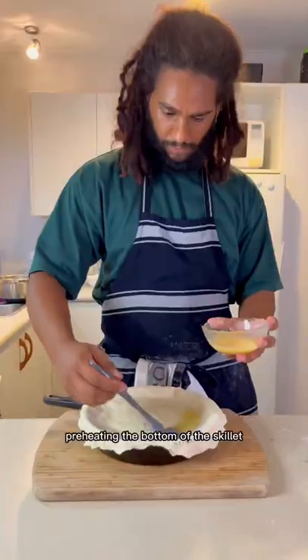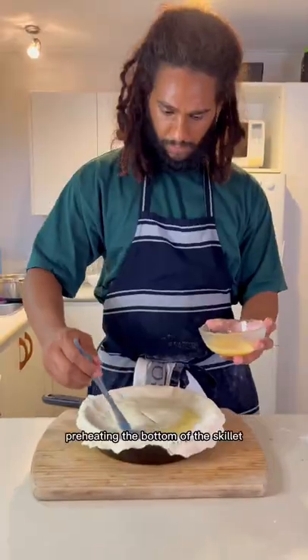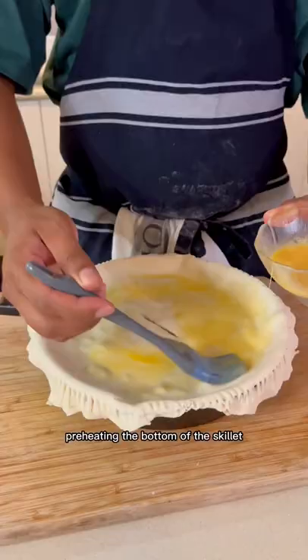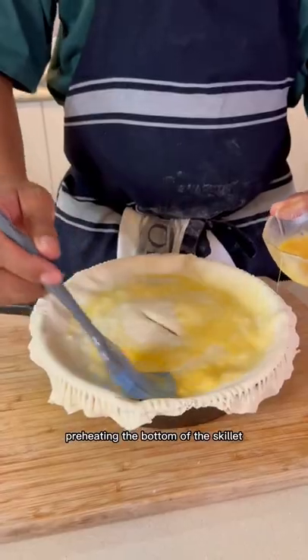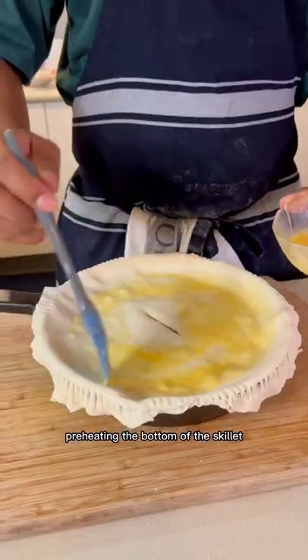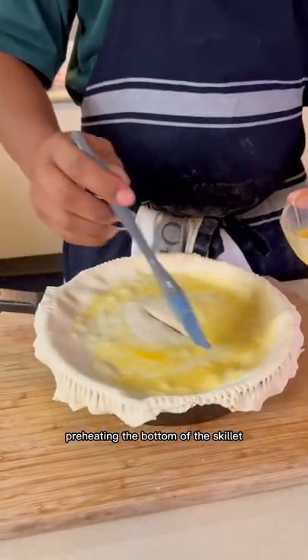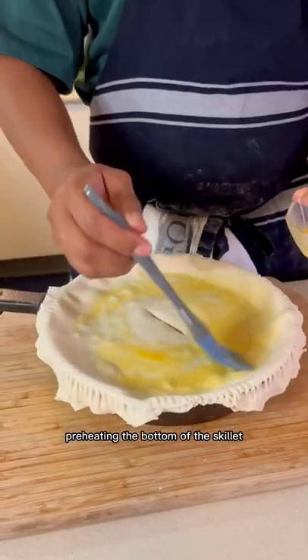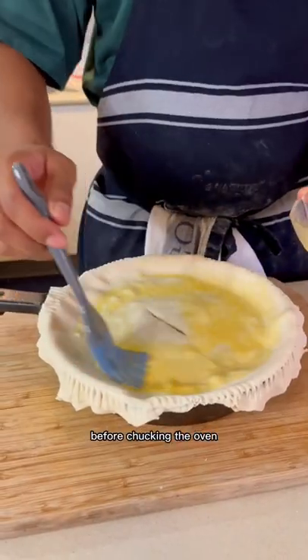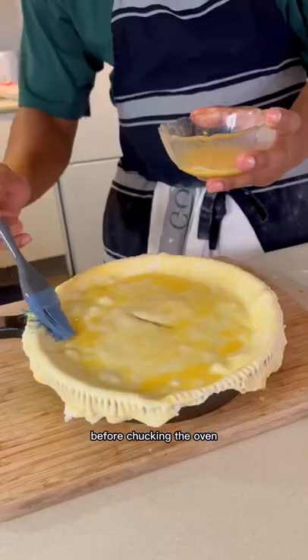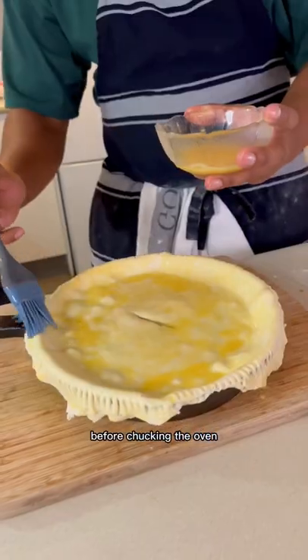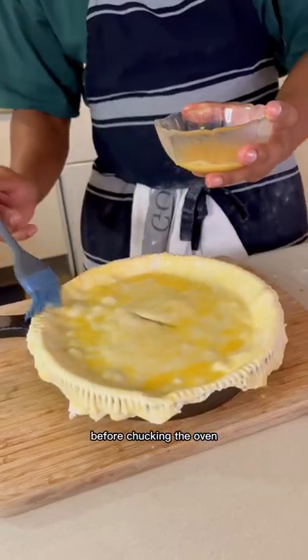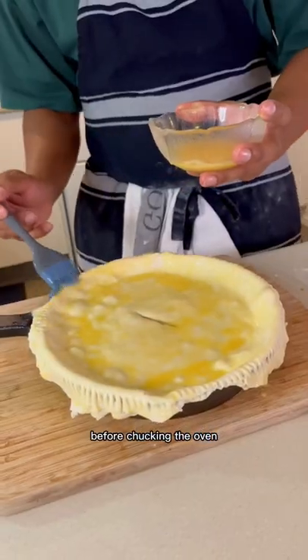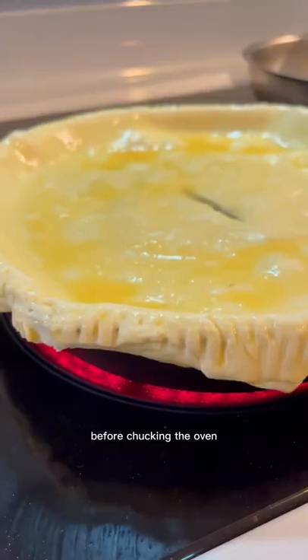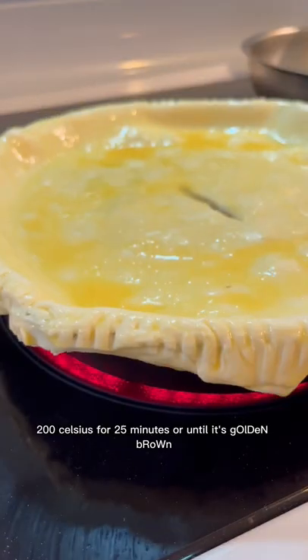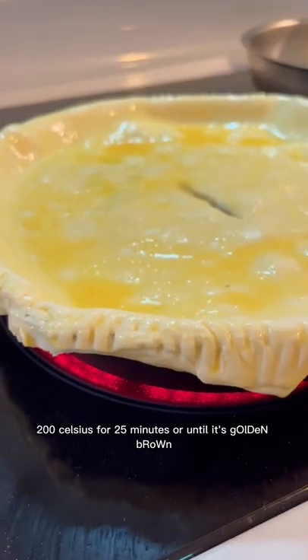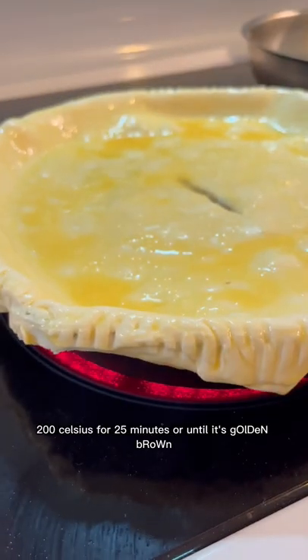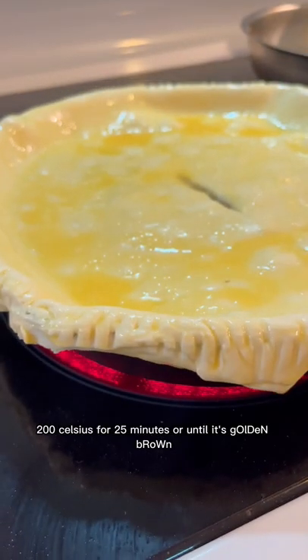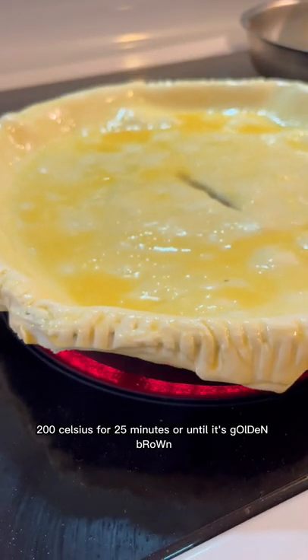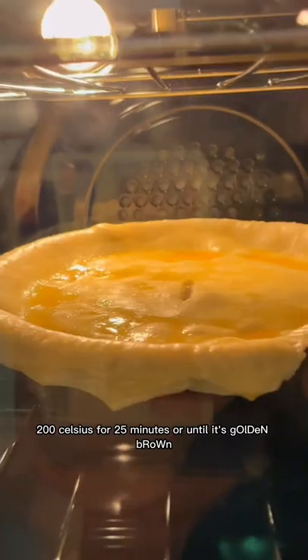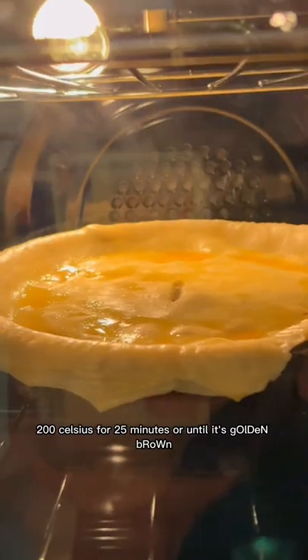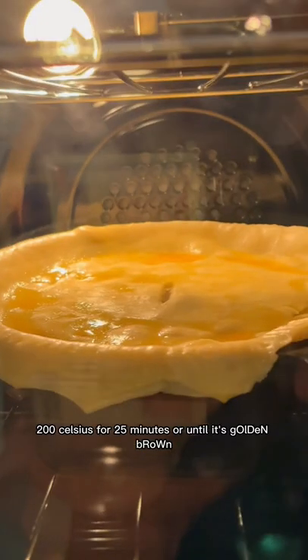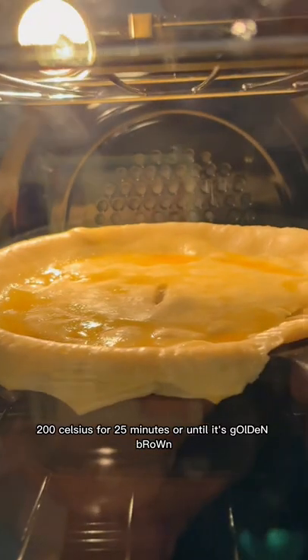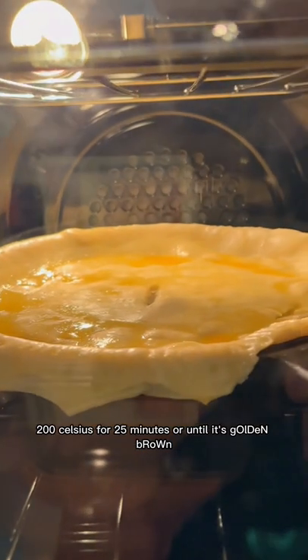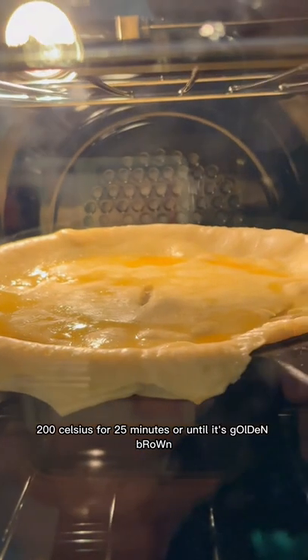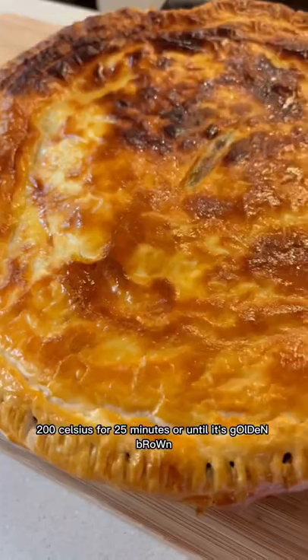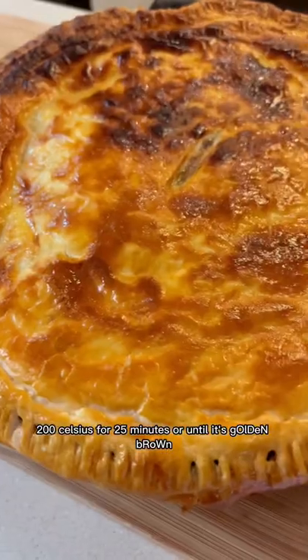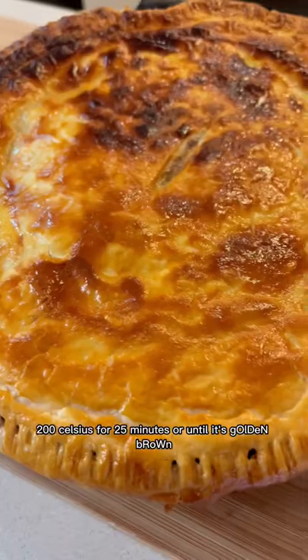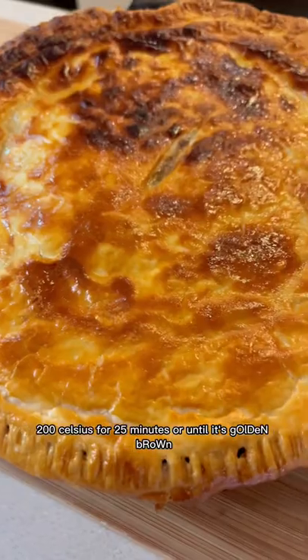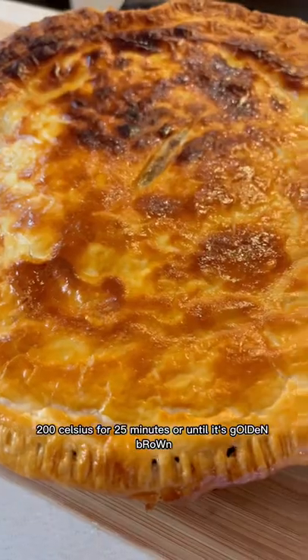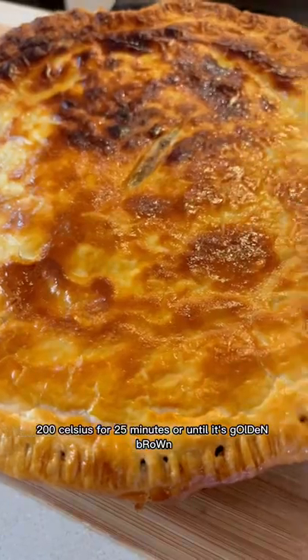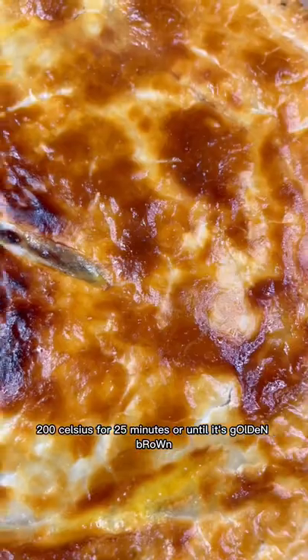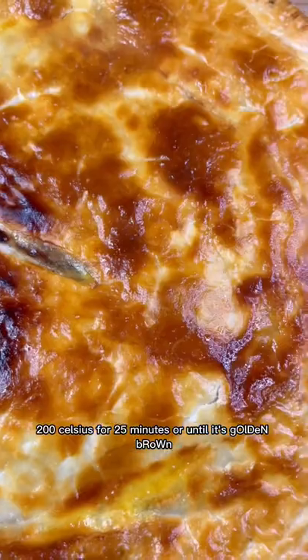Preheat the bottom of the skillet before putting it in the oven at 200 Celsius for 25 minutes, or until it's golden brown.